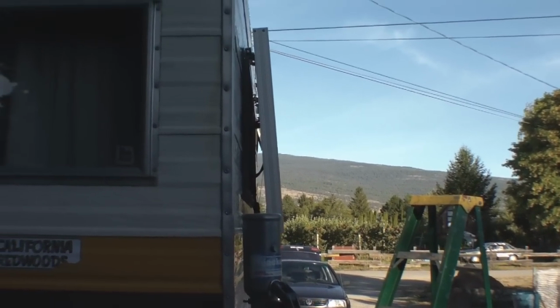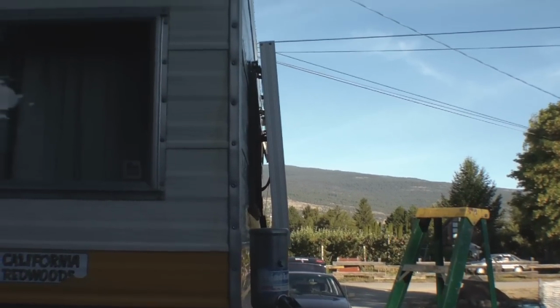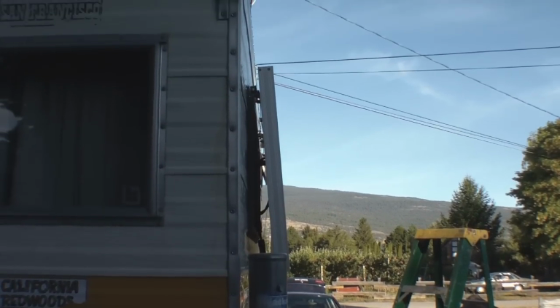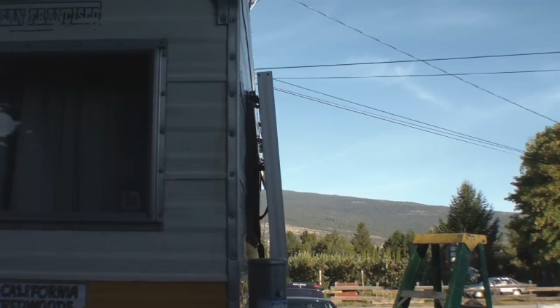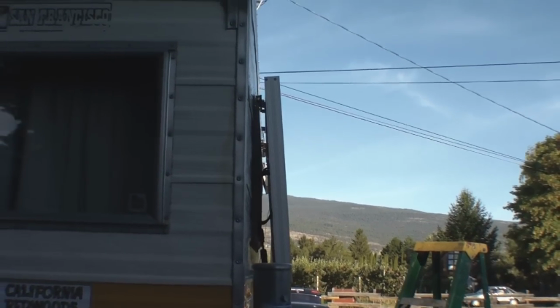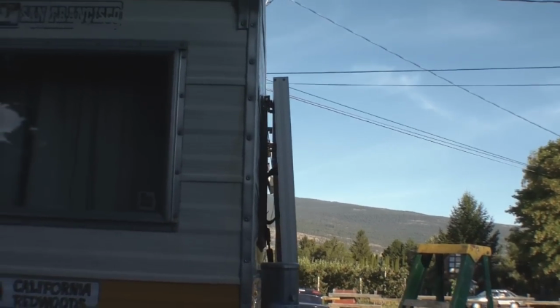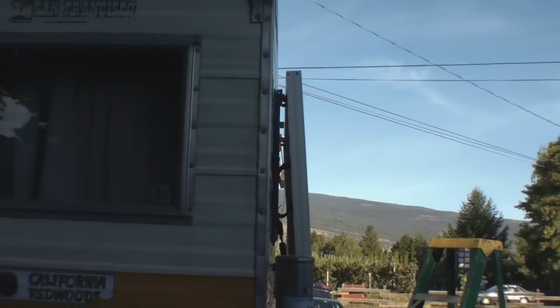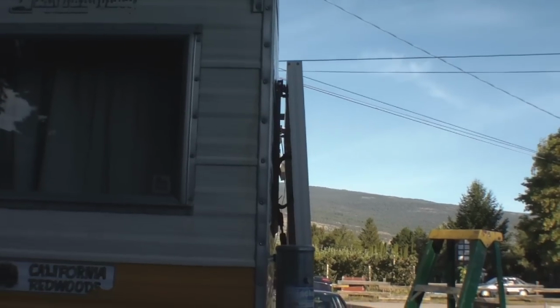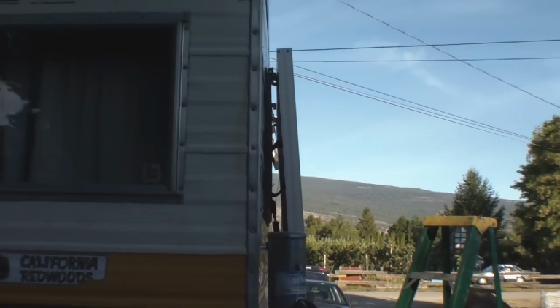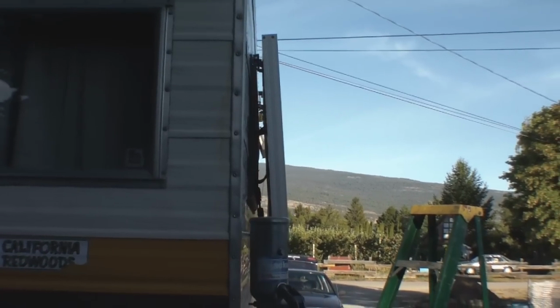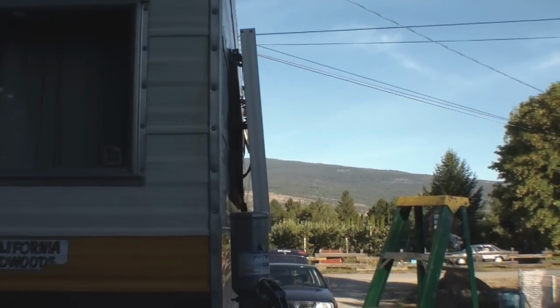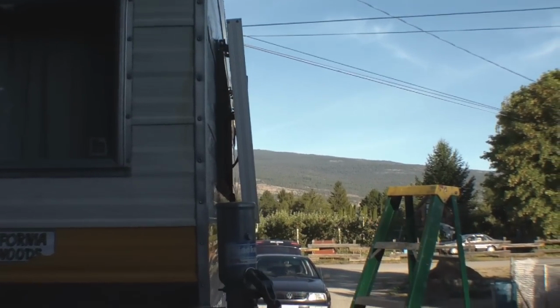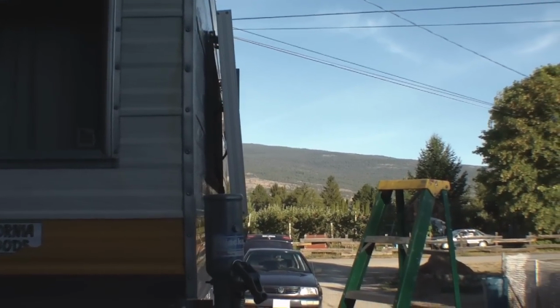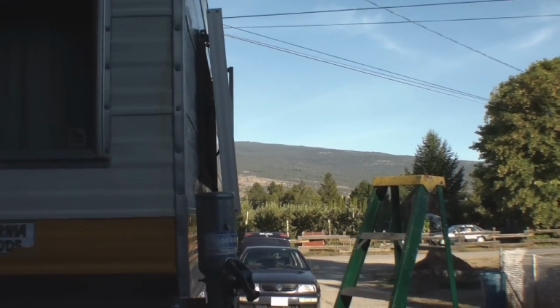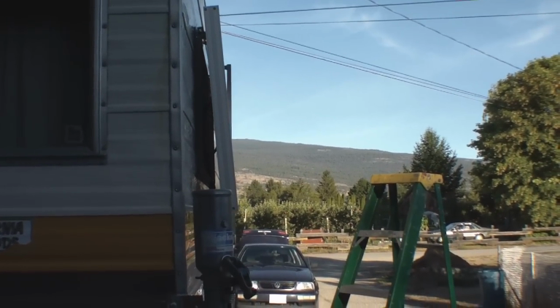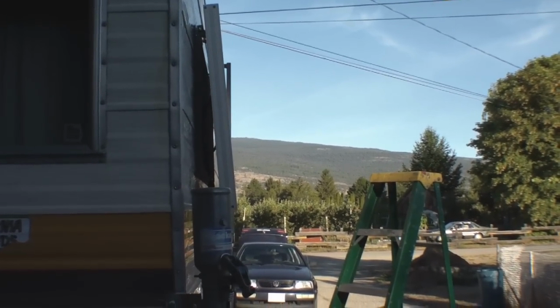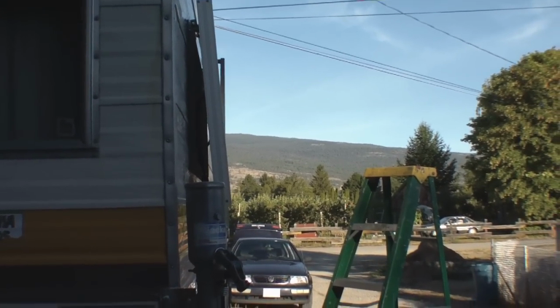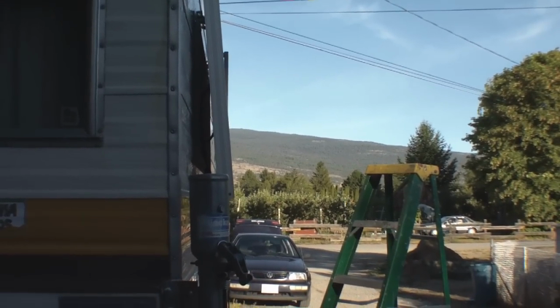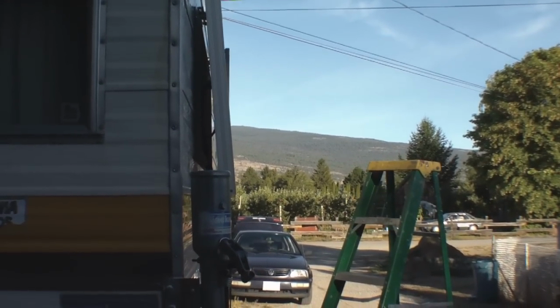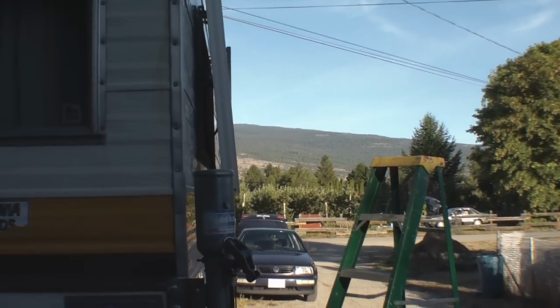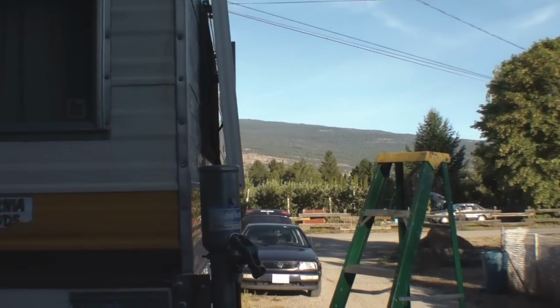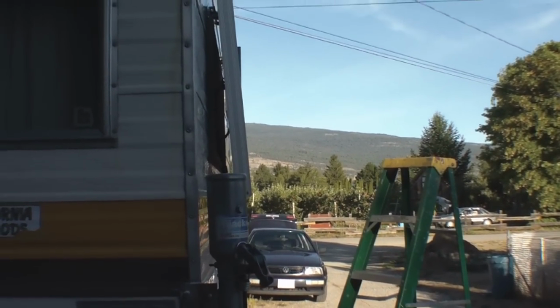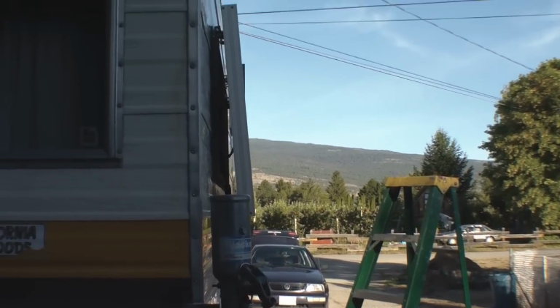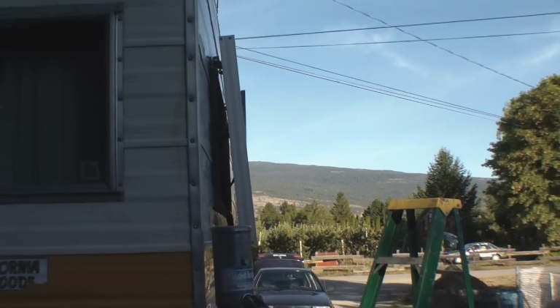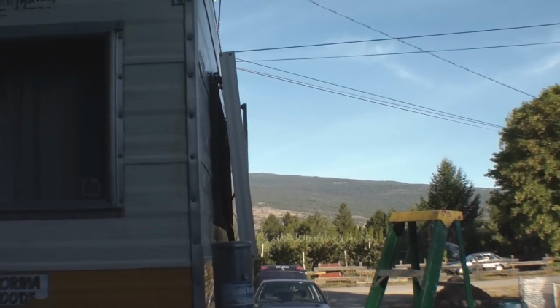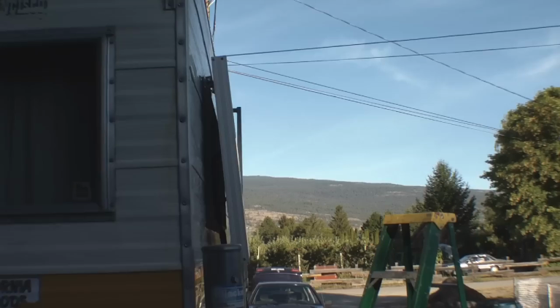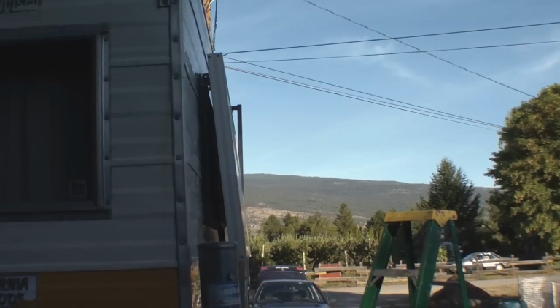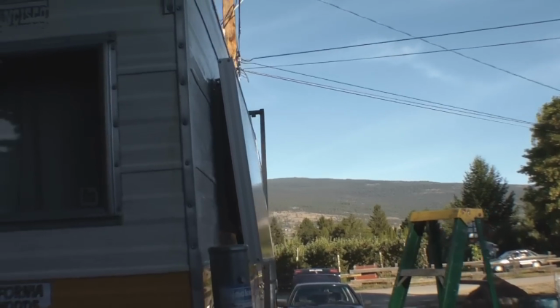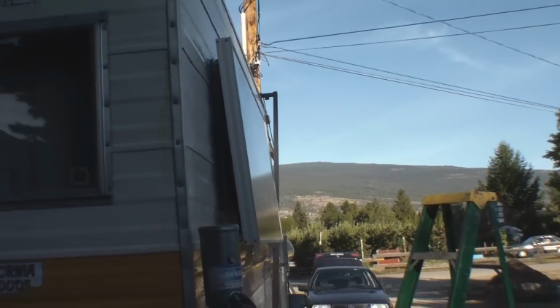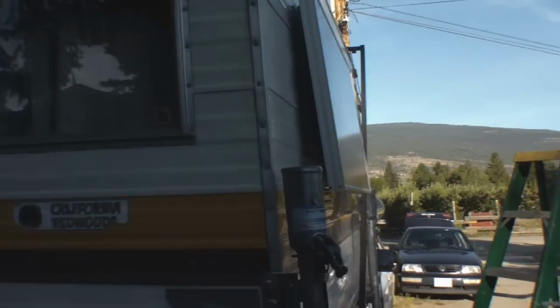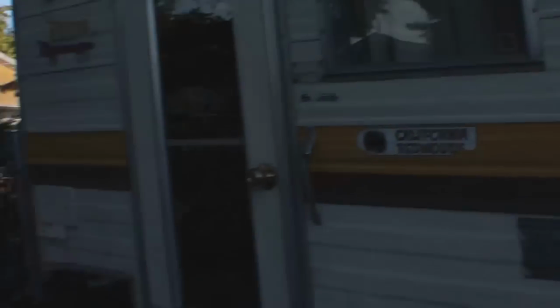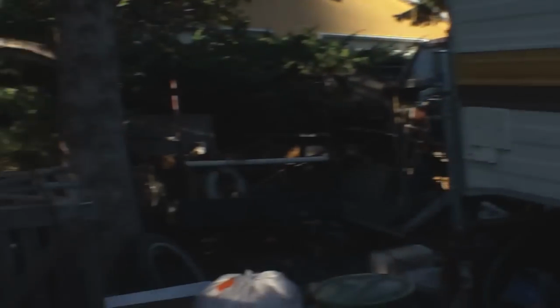My old boat loader - if you see that boat loader, it's junk, it doesn't work very good at all anyway. The bubble on the roof of this thing doesn't really warrant having a boat up there.